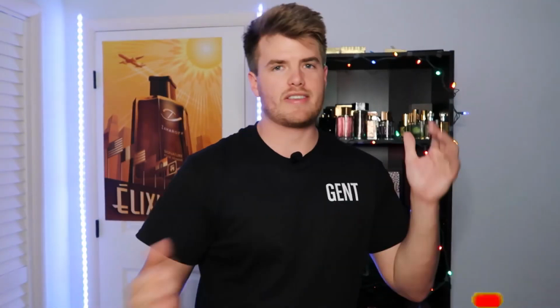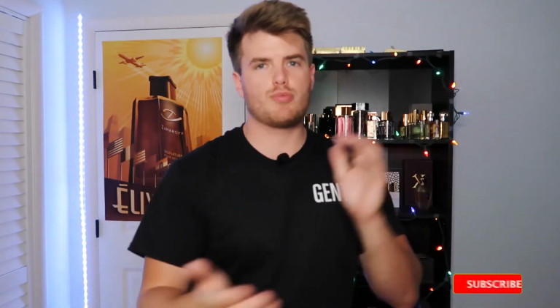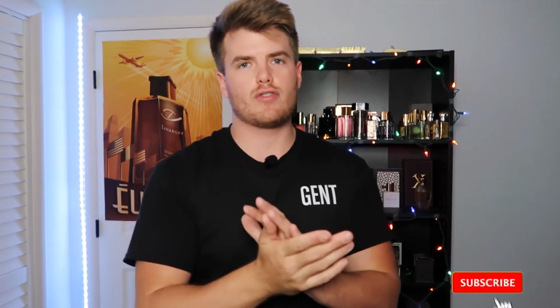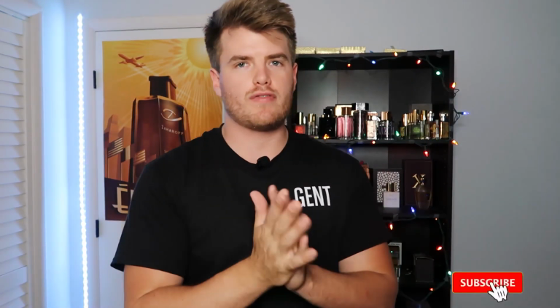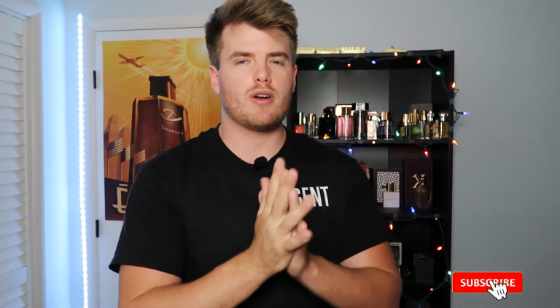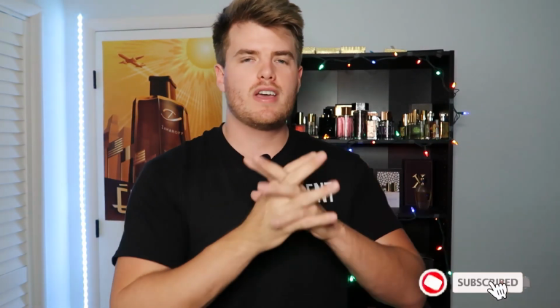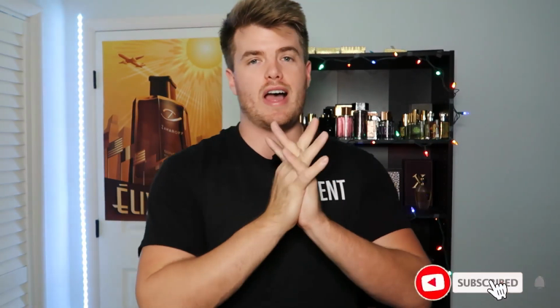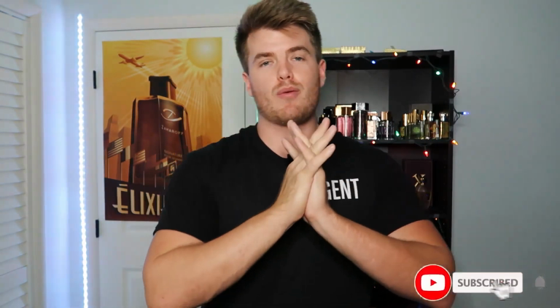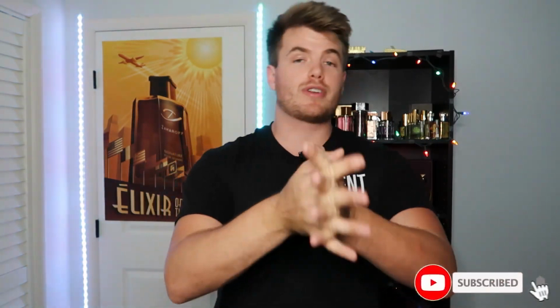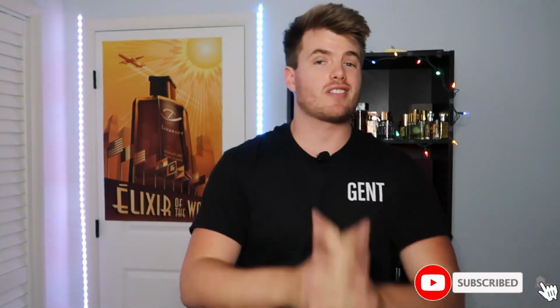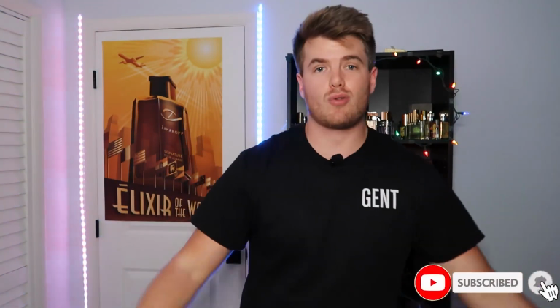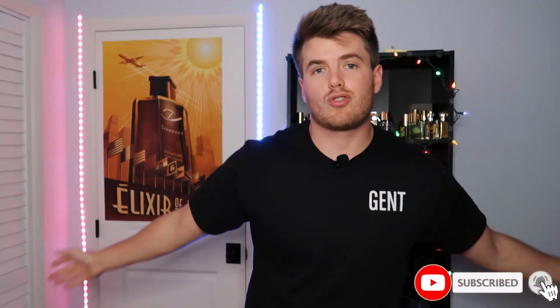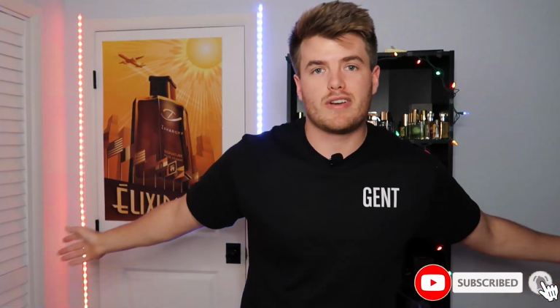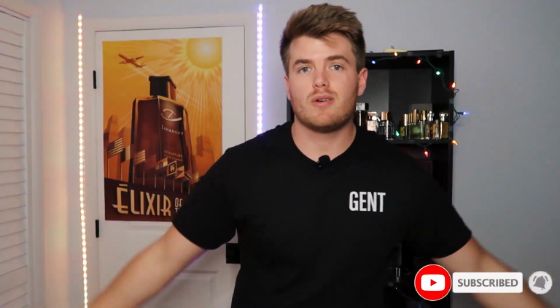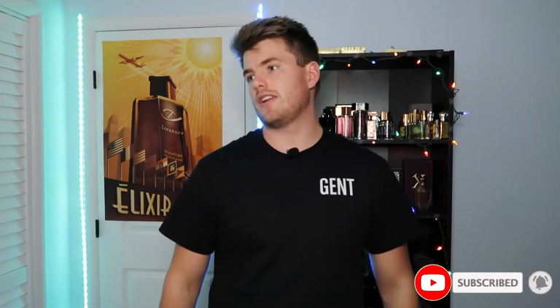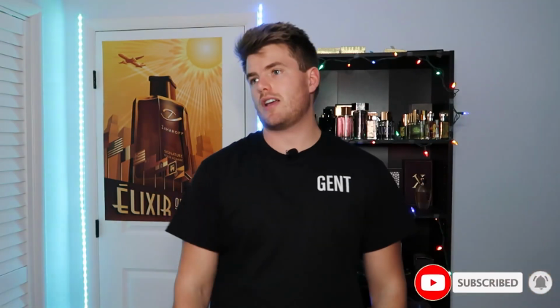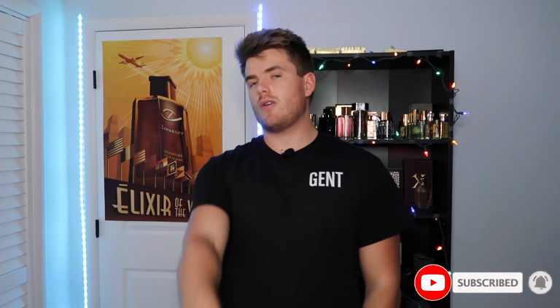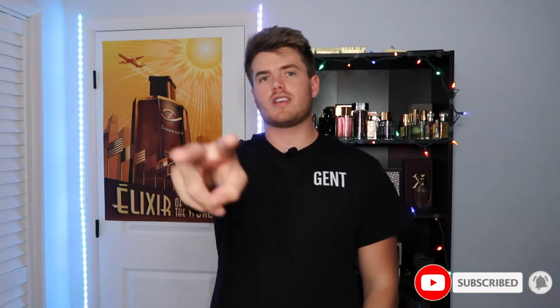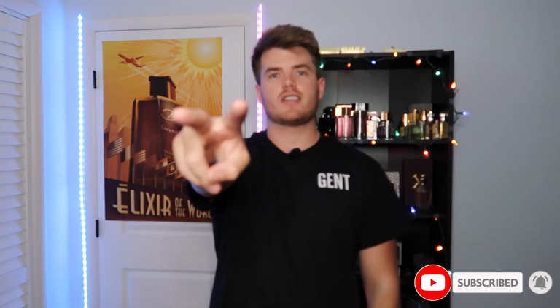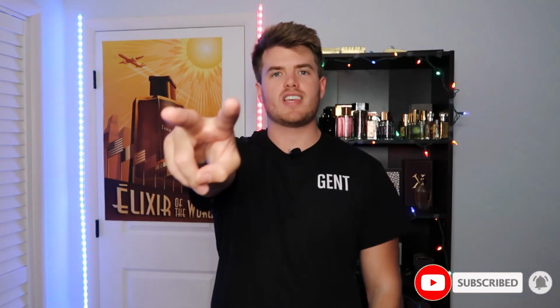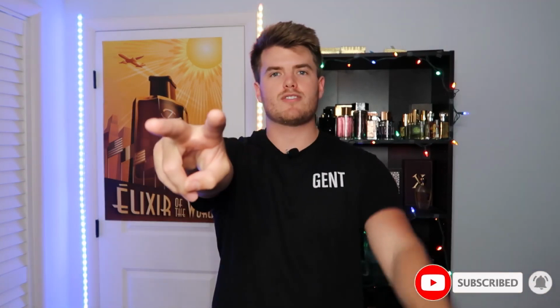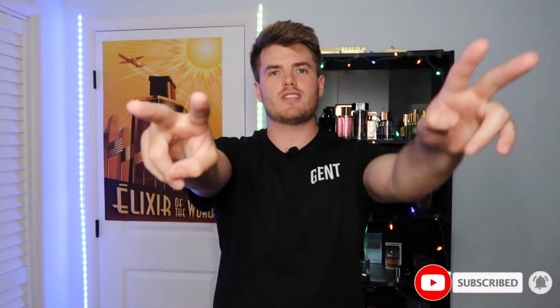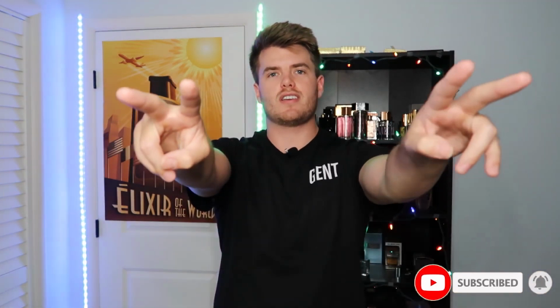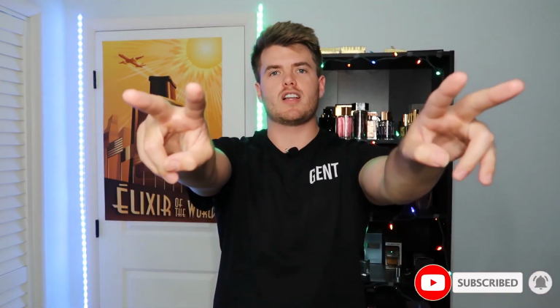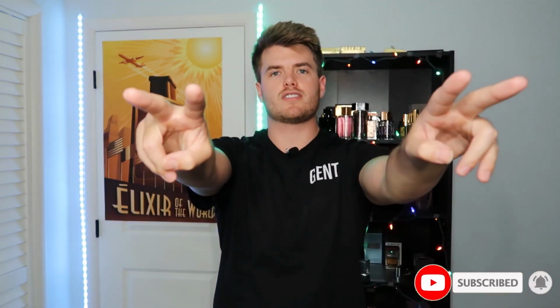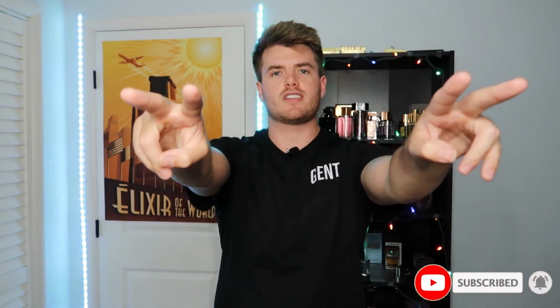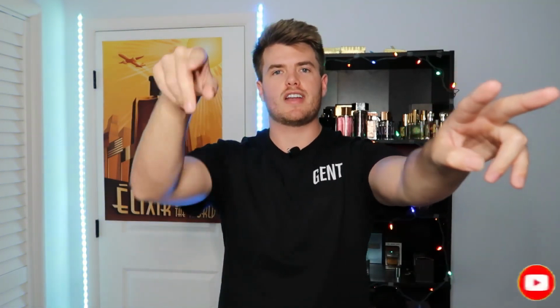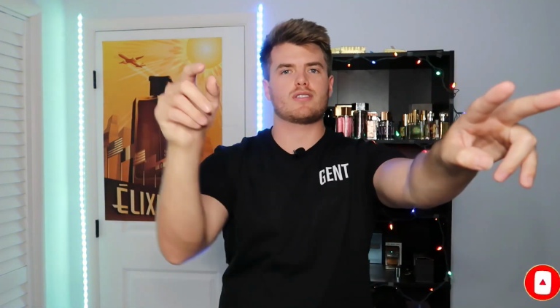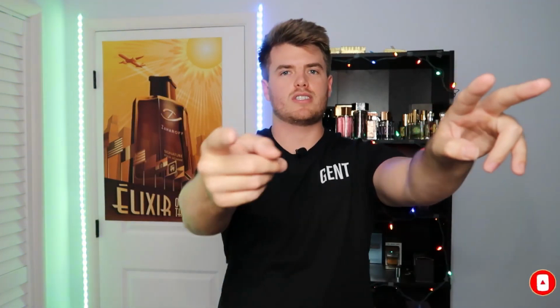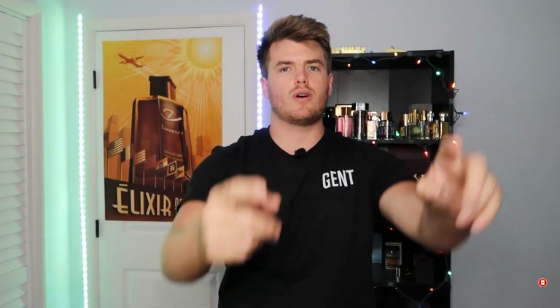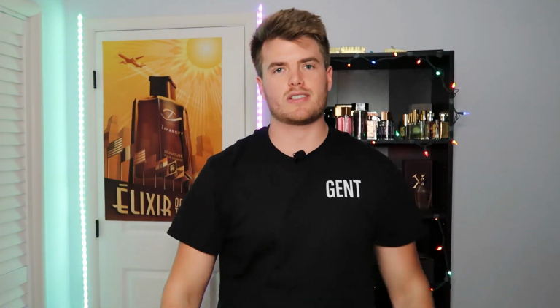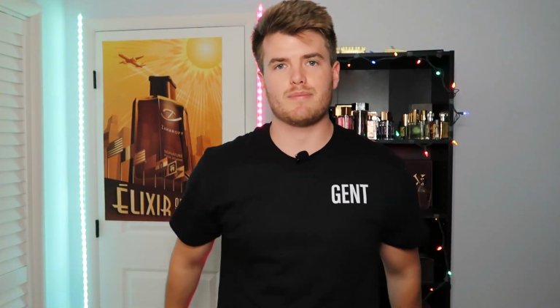I hope you guys enjoyed this video. I wanted to bring you this short and sweet one. As I always say, keep it gent and love your scent — I'll see you all next time.